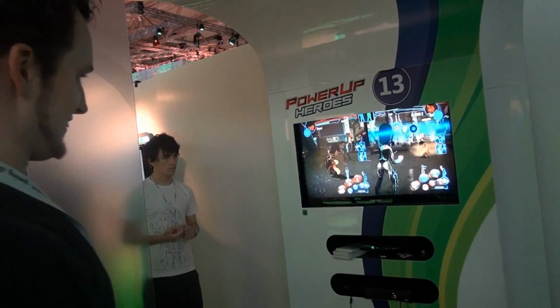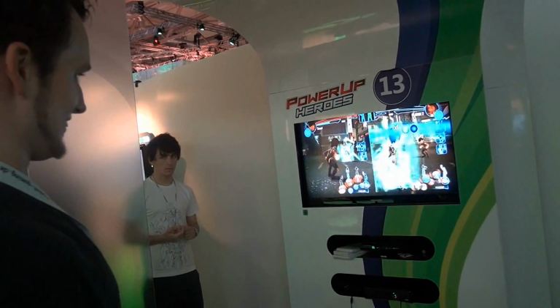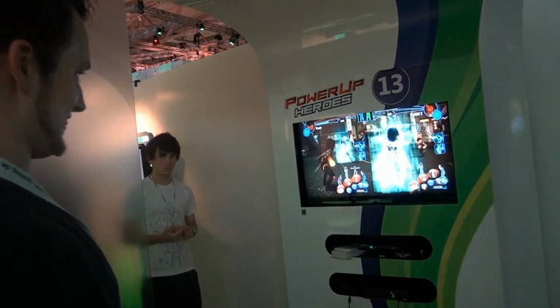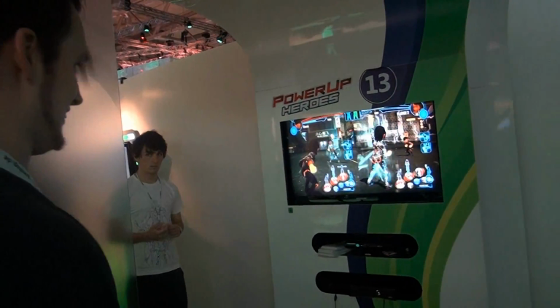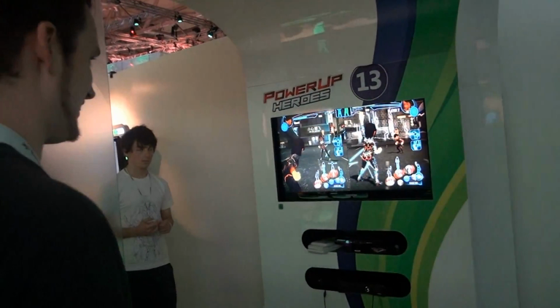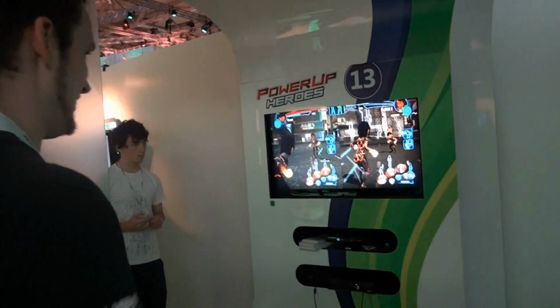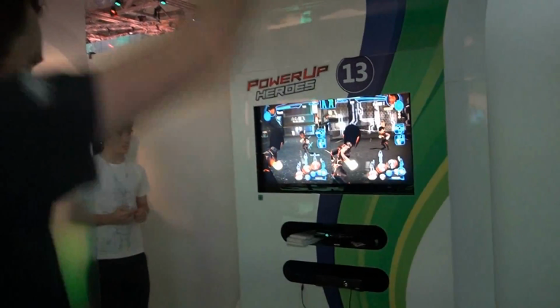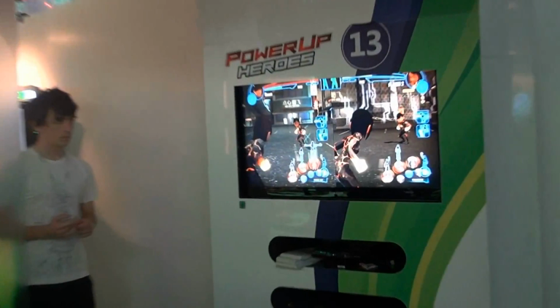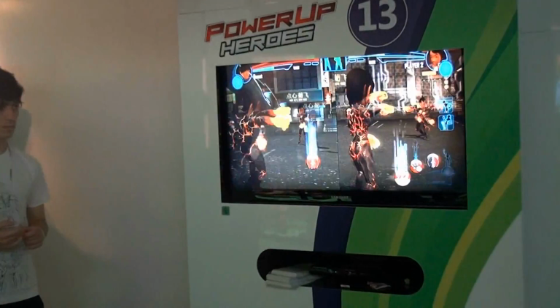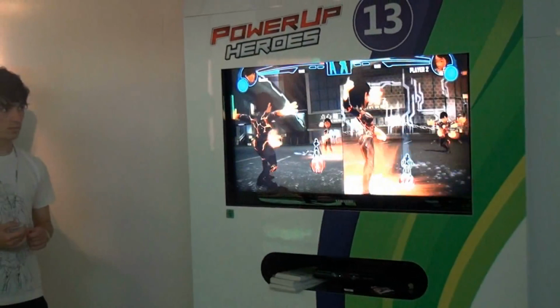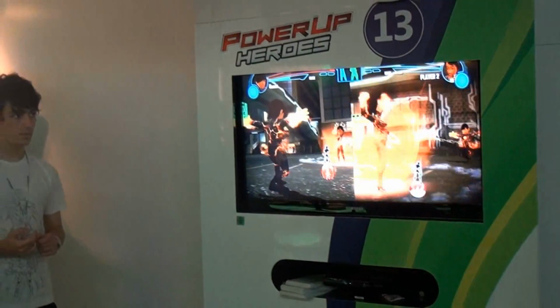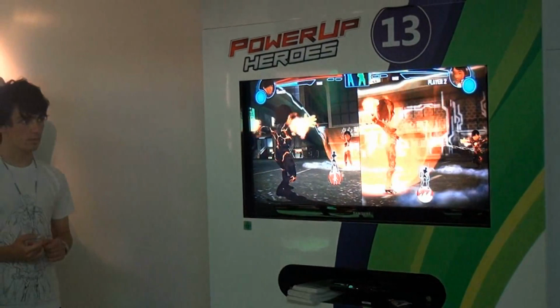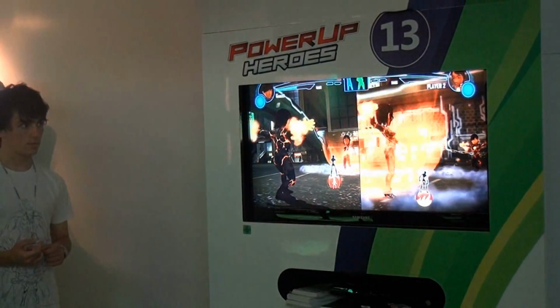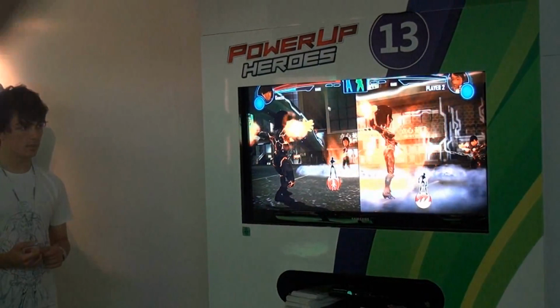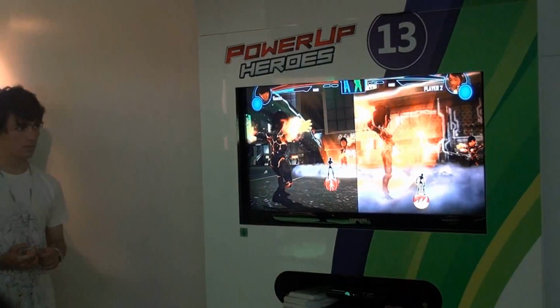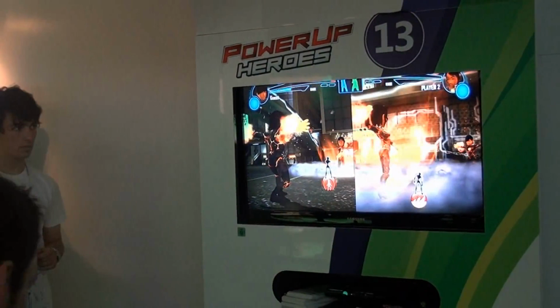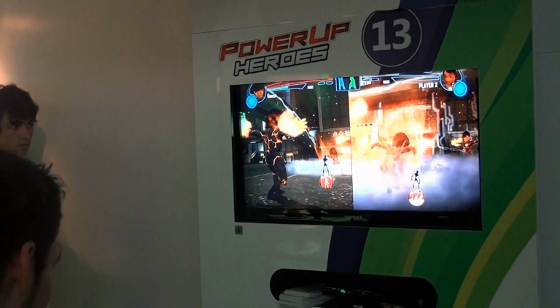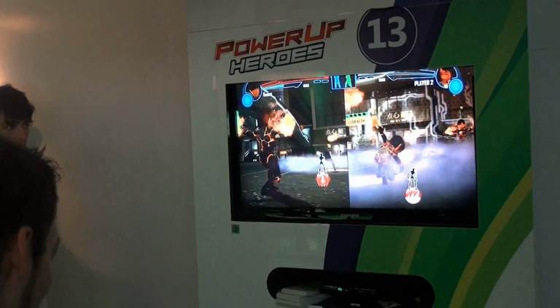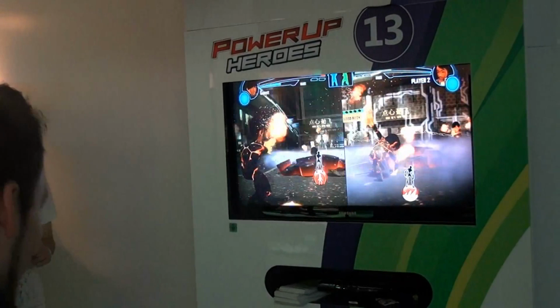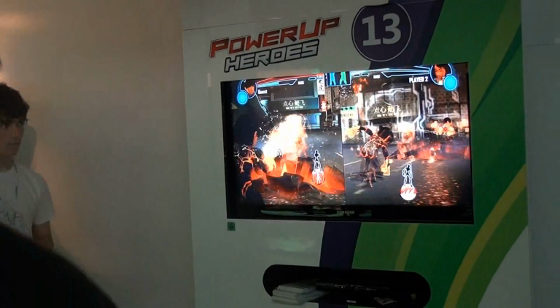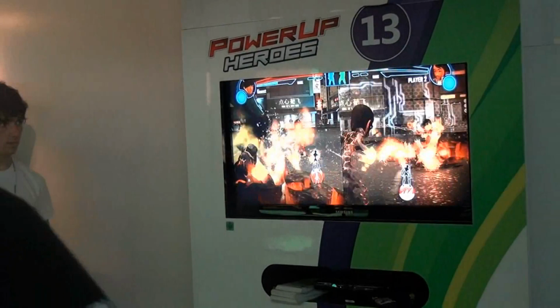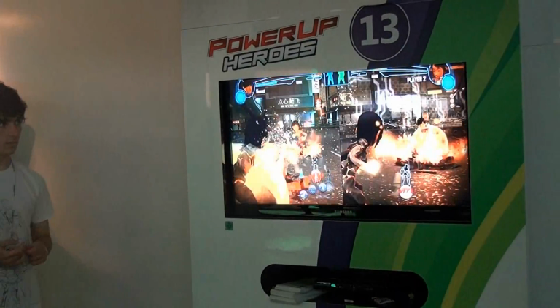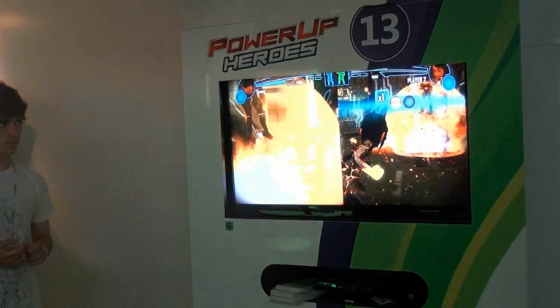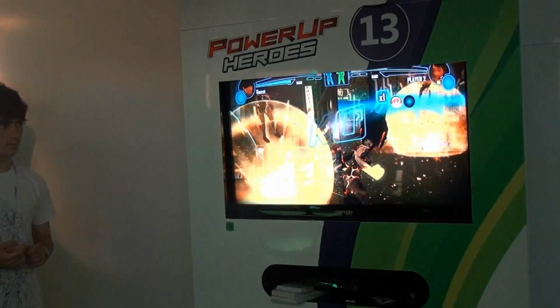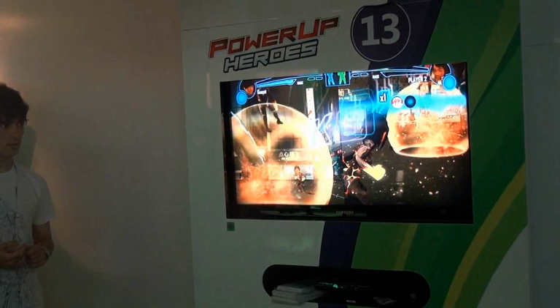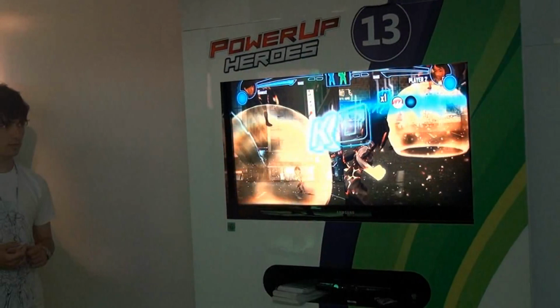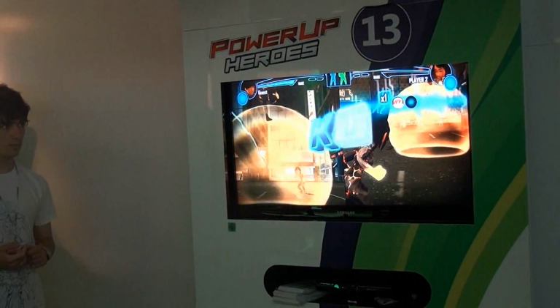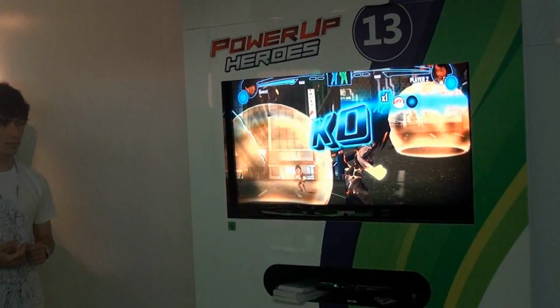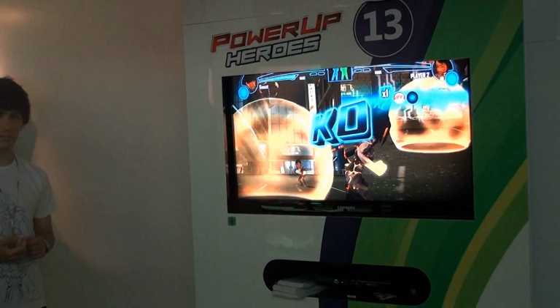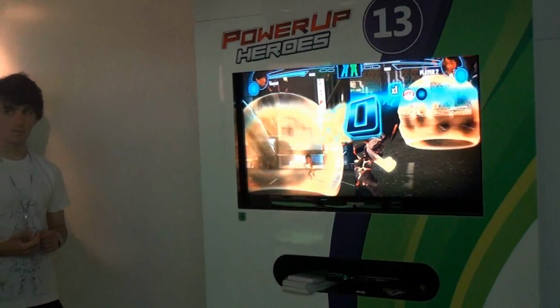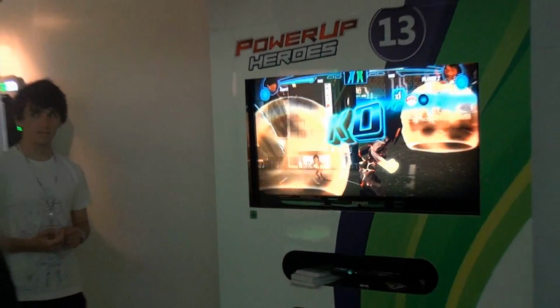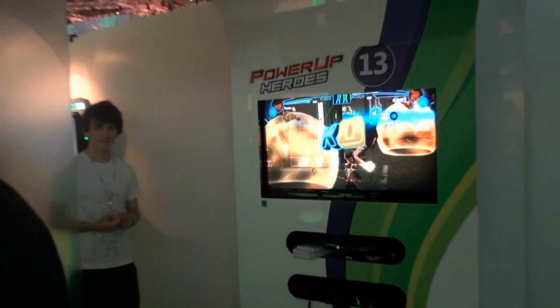Soviel von mir, ich bin jetzt noch ein bisschen weiter Videoschnippeln, die Arbeit ruft. Euch wünsche ich noch viel Spaß, schönen Tag noch und haut rein!